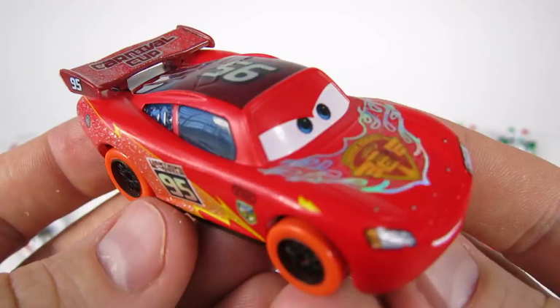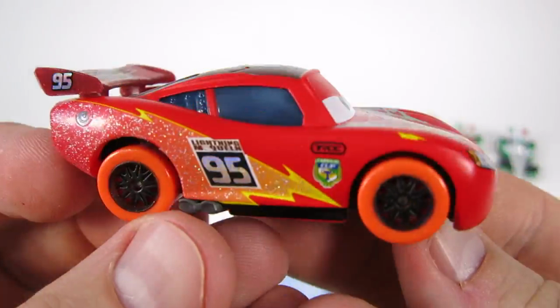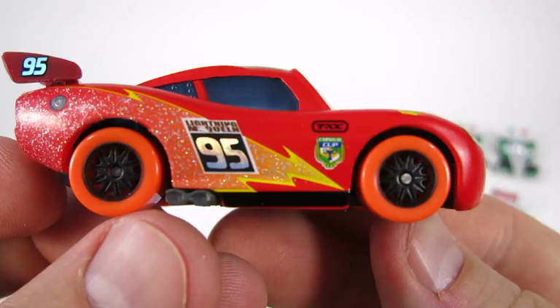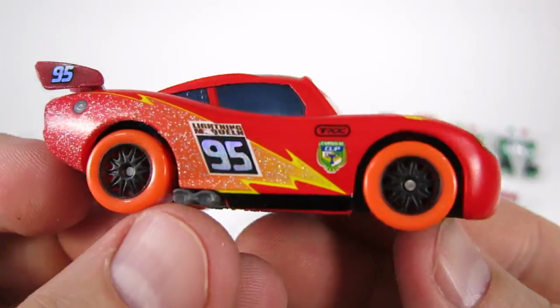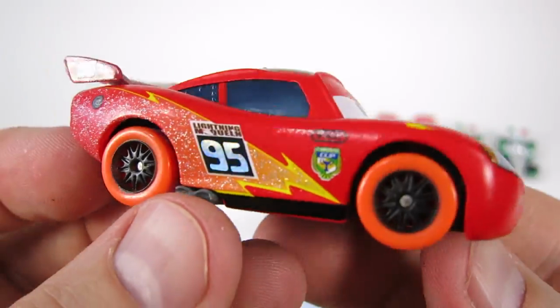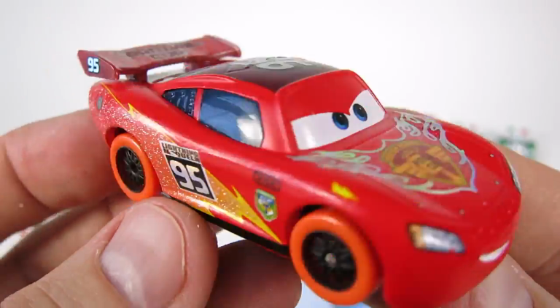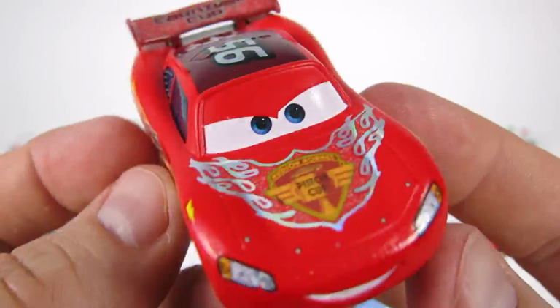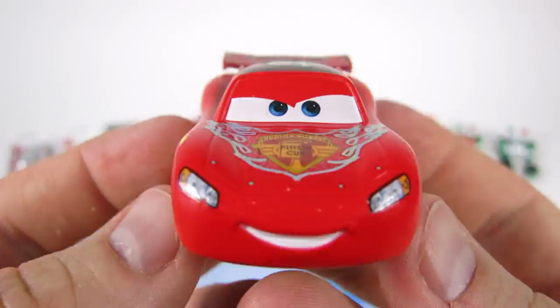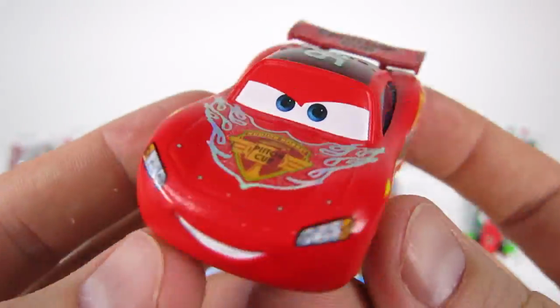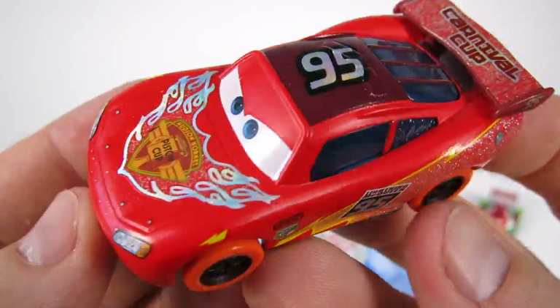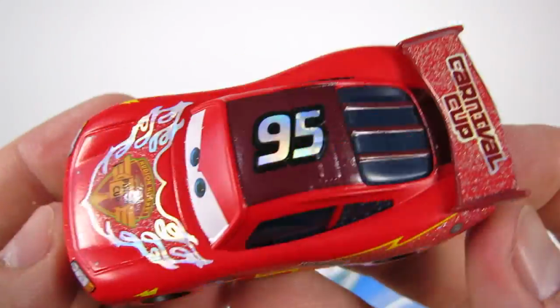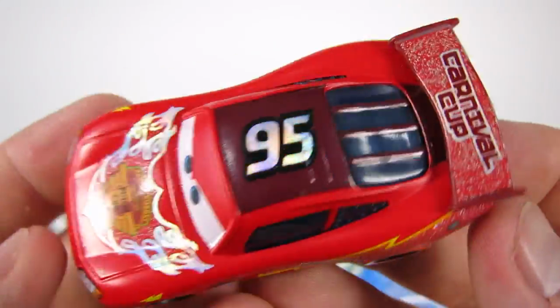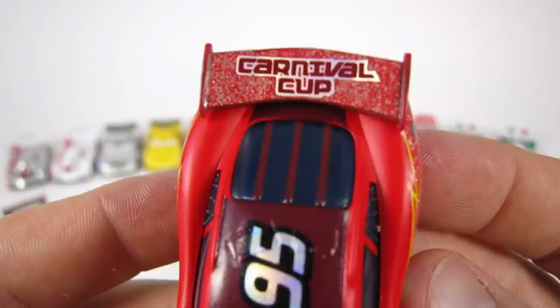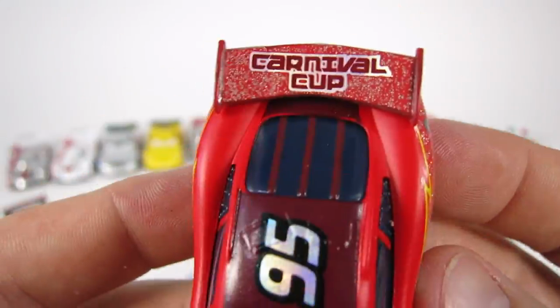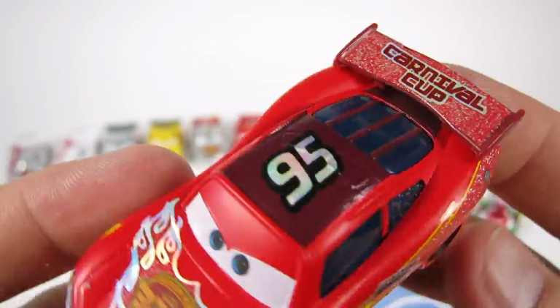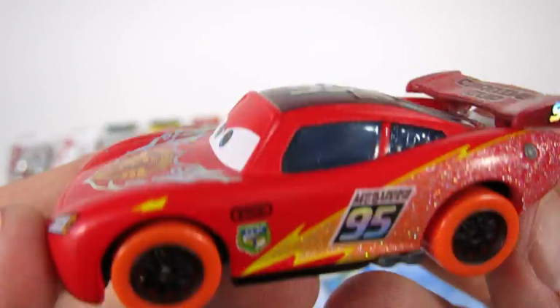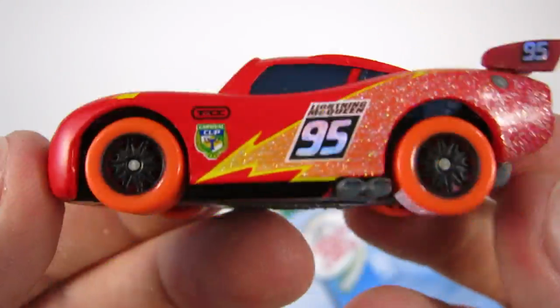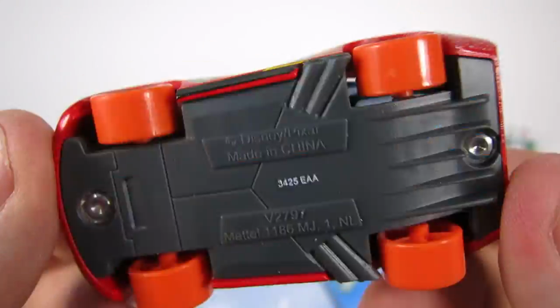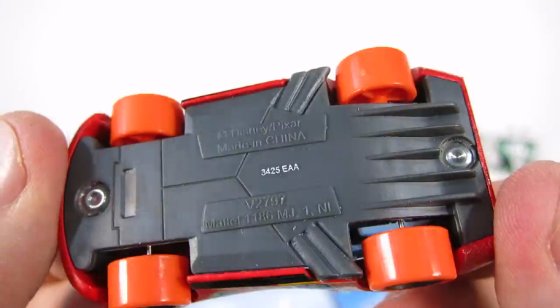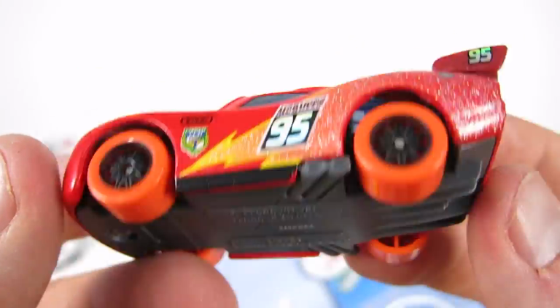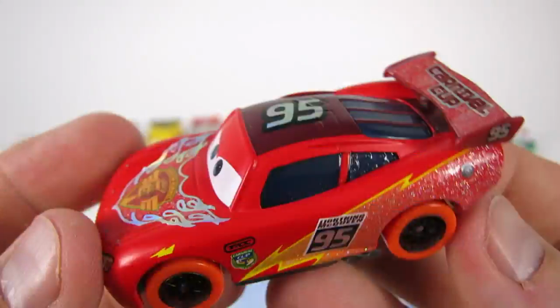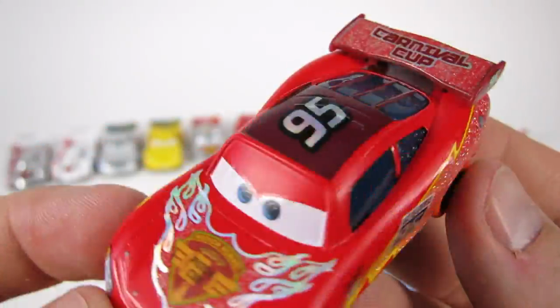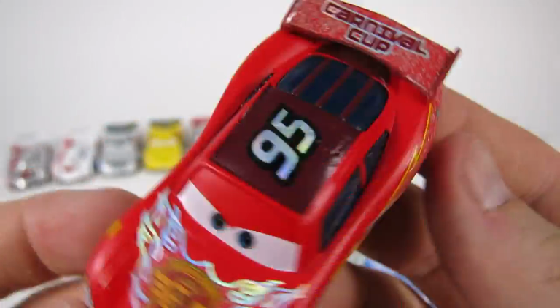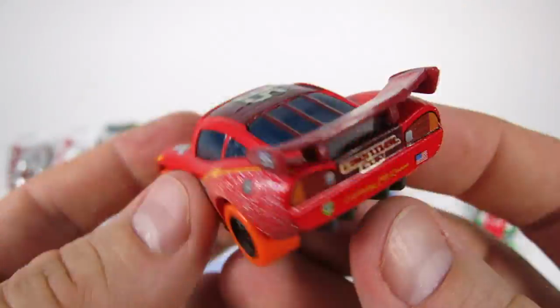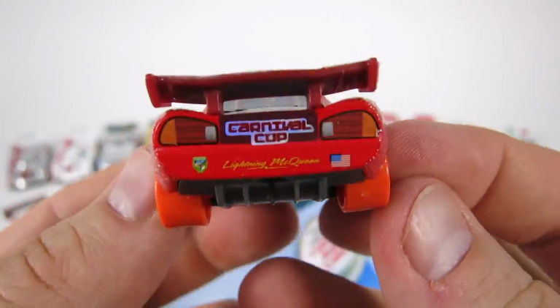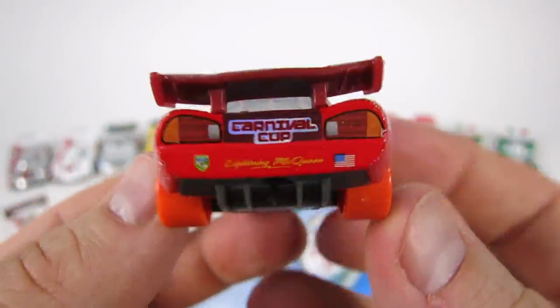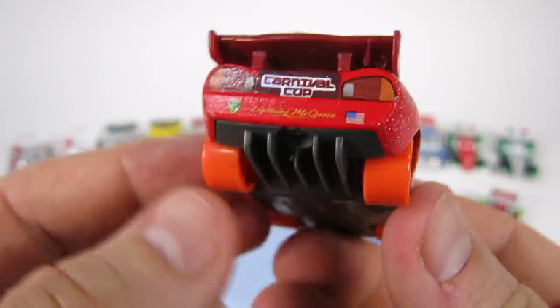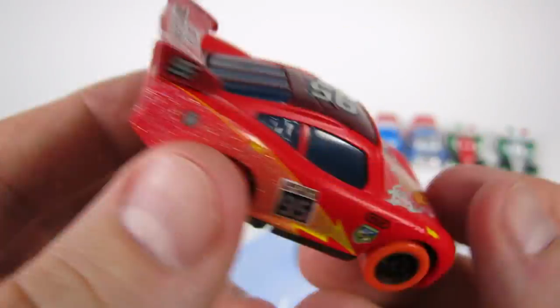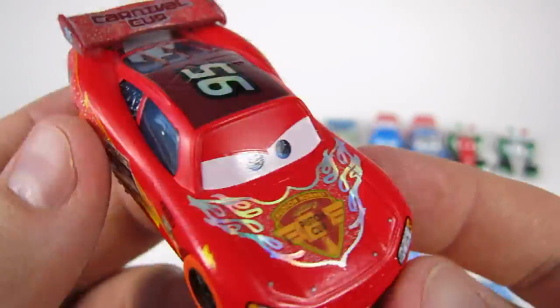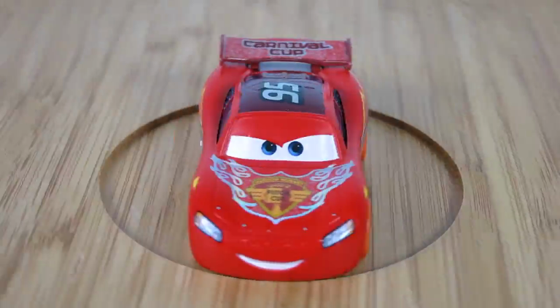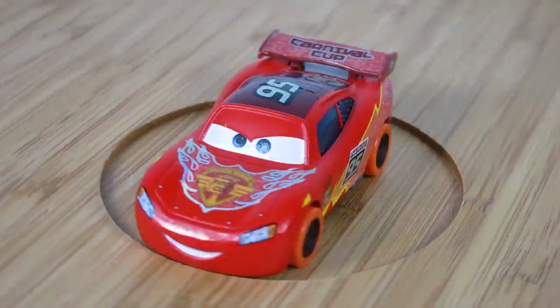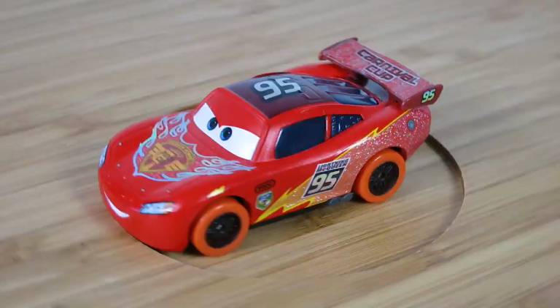Look at Lightning McQueen's really cool paint job — it really sparkles in the light. And he has orange tires.